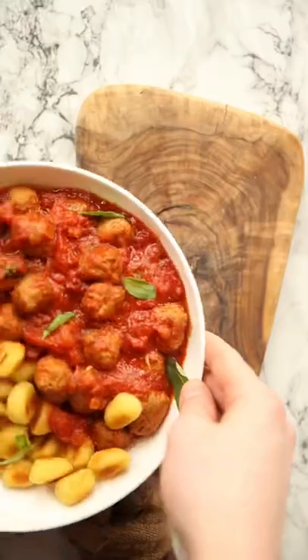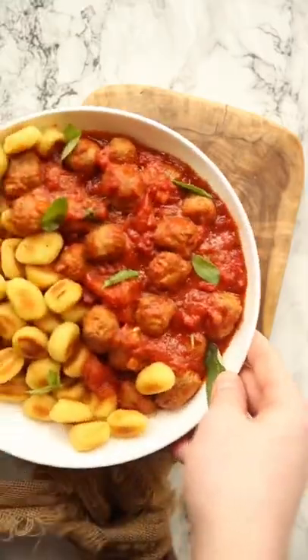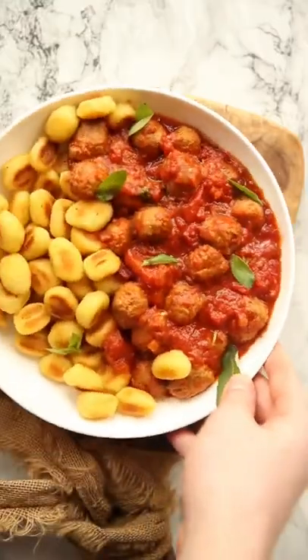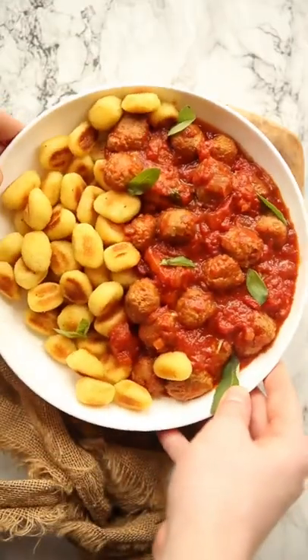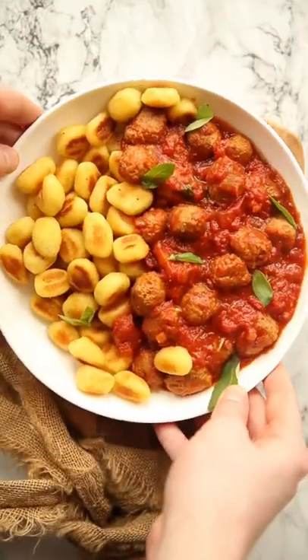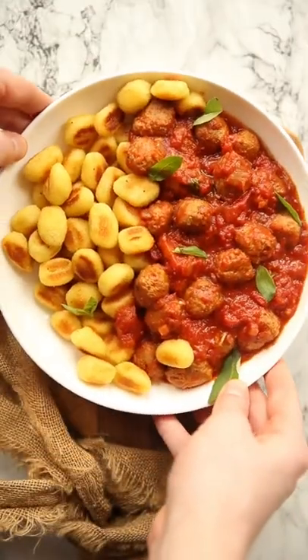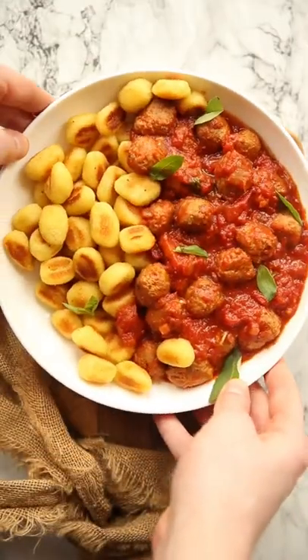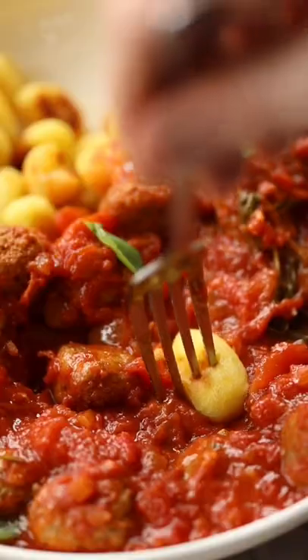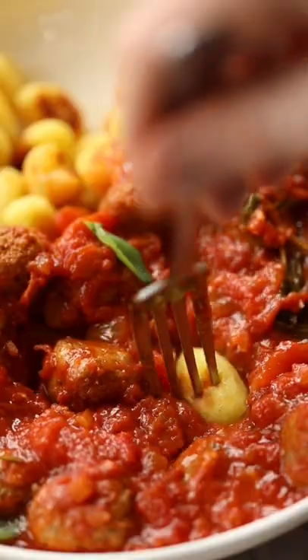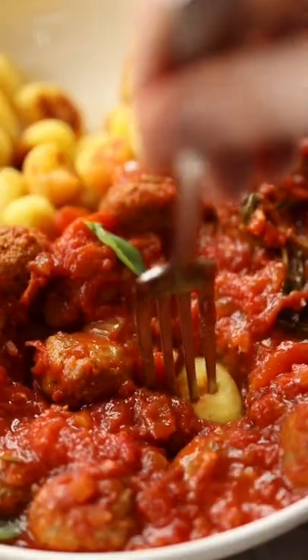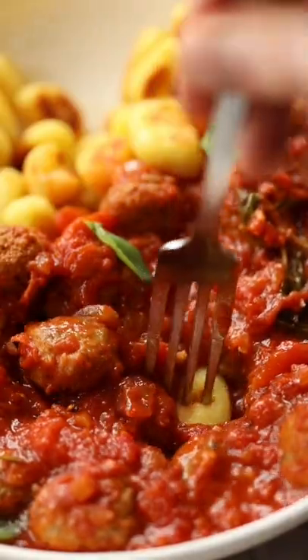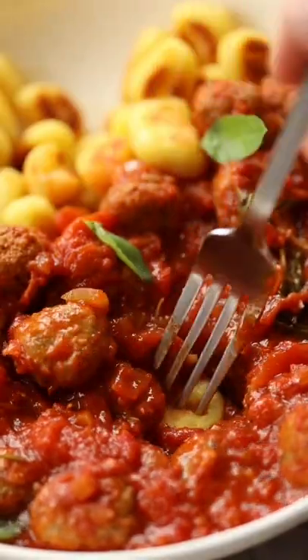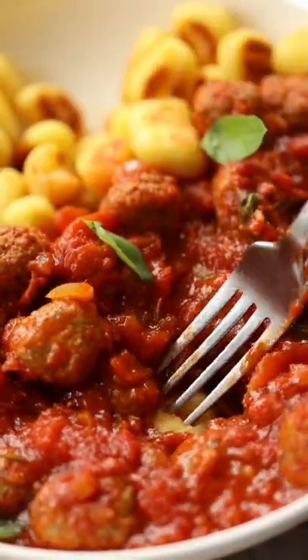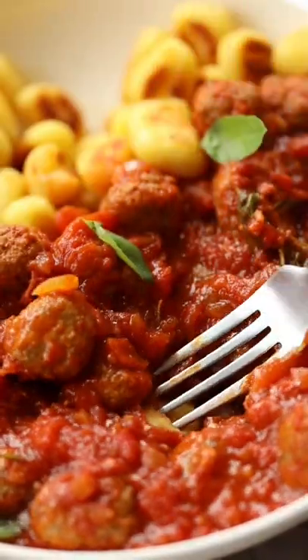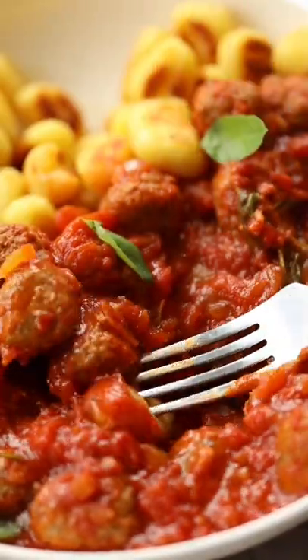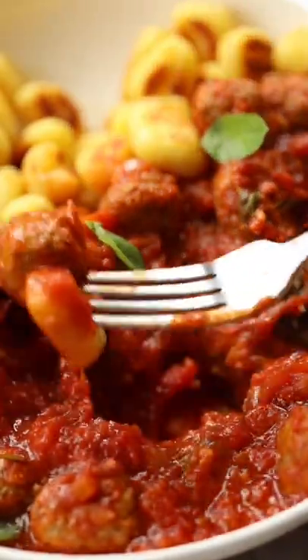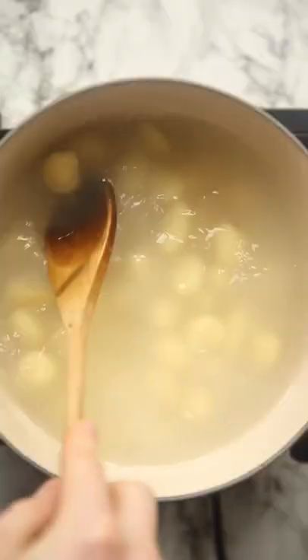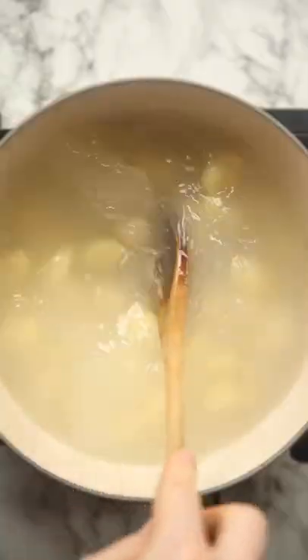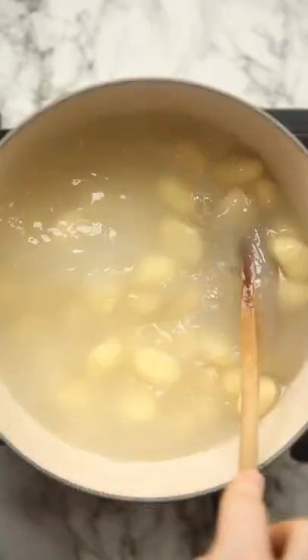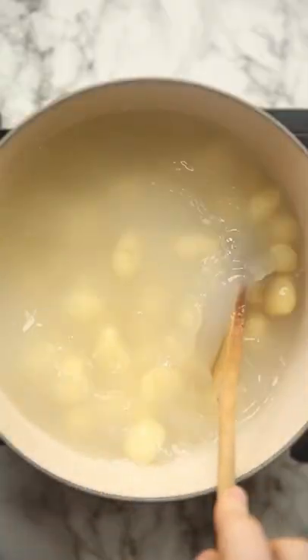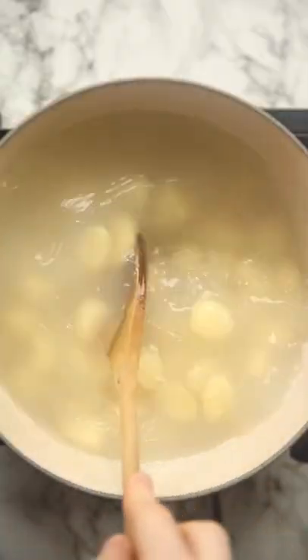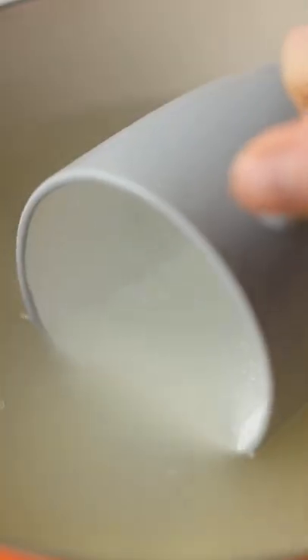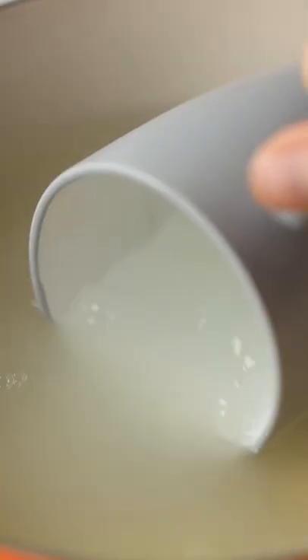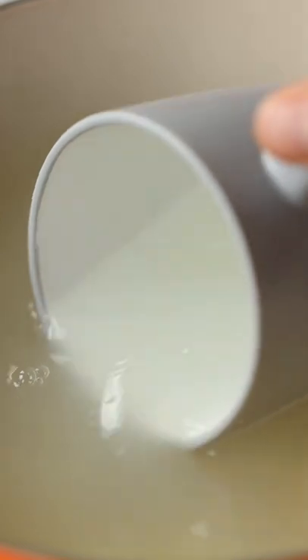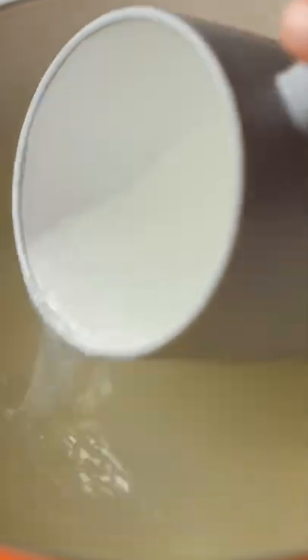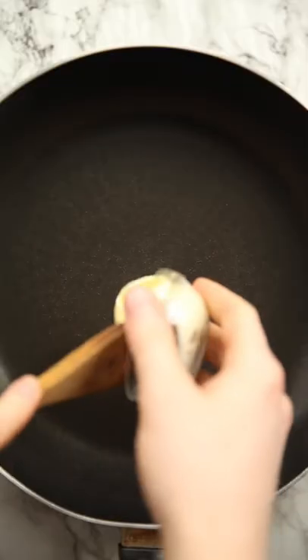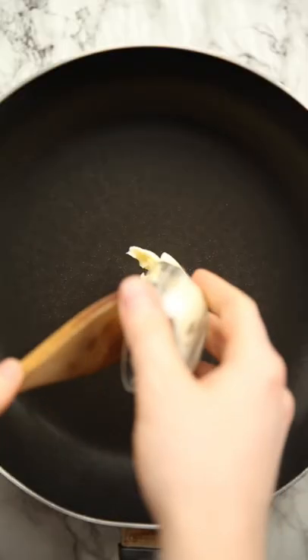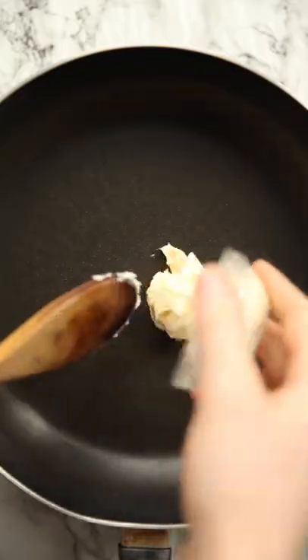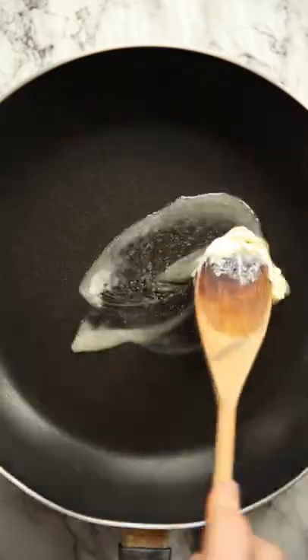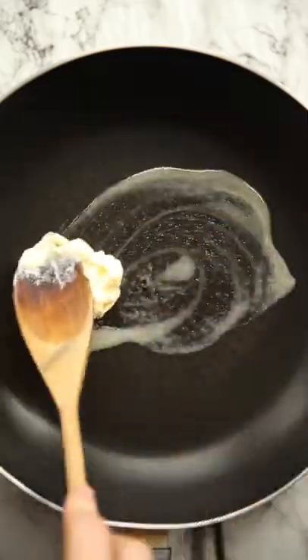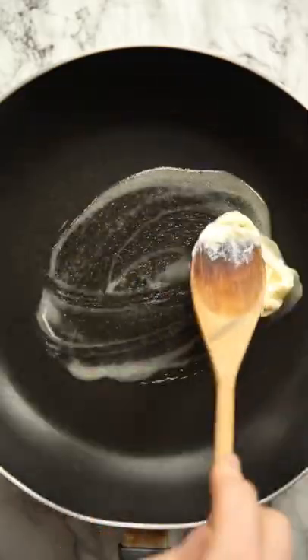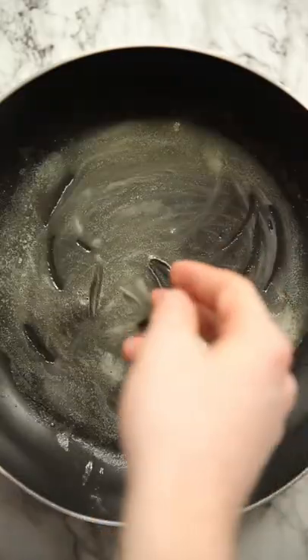Let me share with you this unbelievably delicious way to serve up gnocchi for dinner. We're just going to give it a quick boil and scoop out some of the starchy water before we drain it.